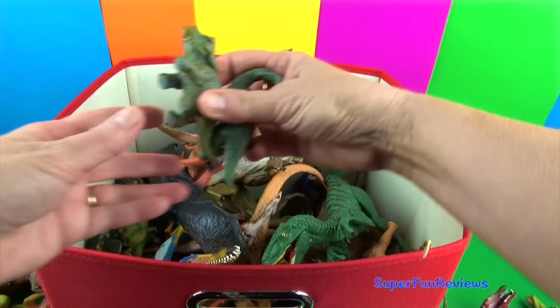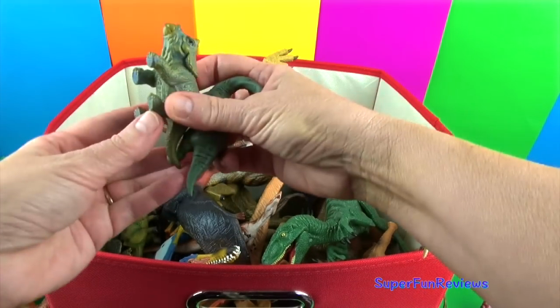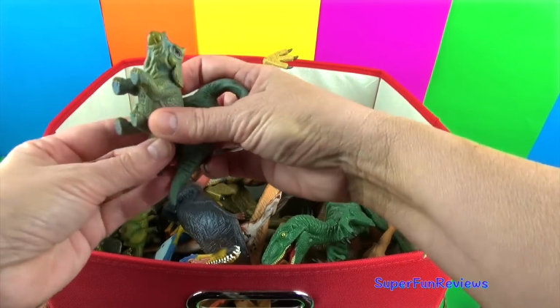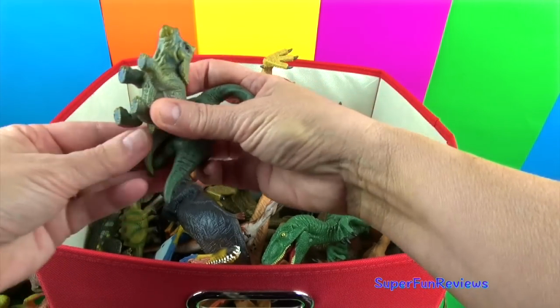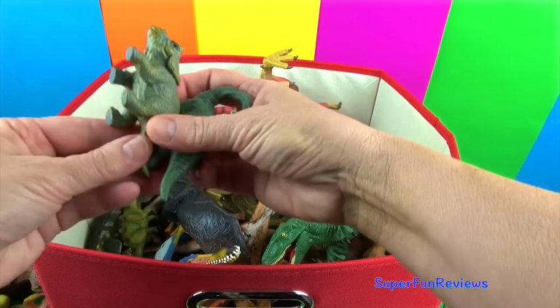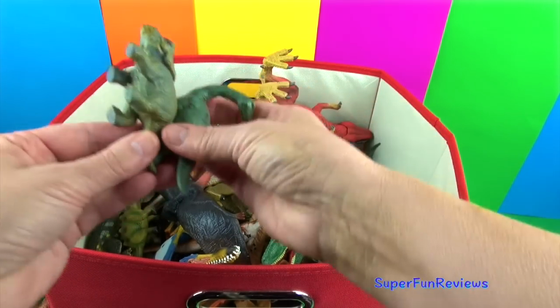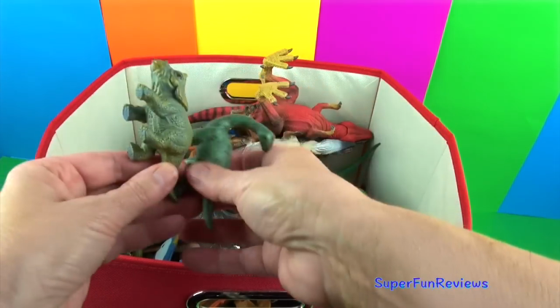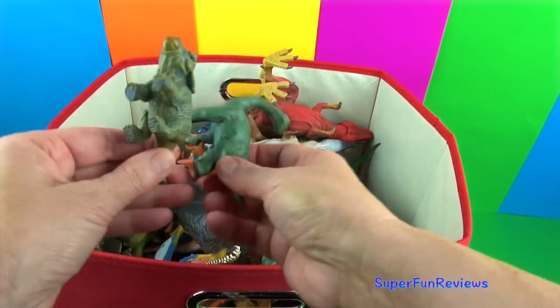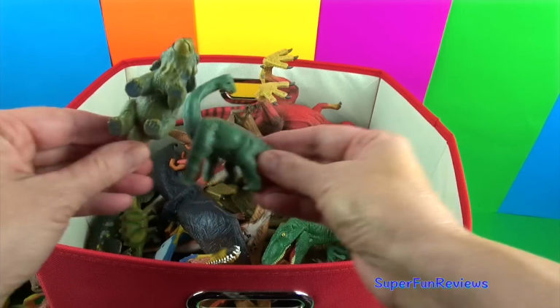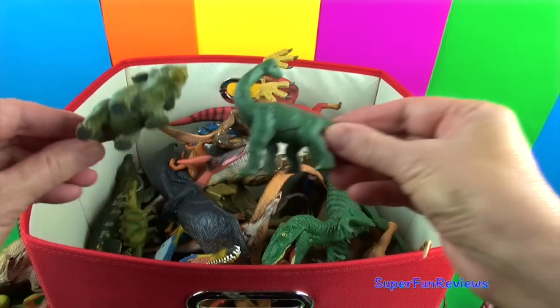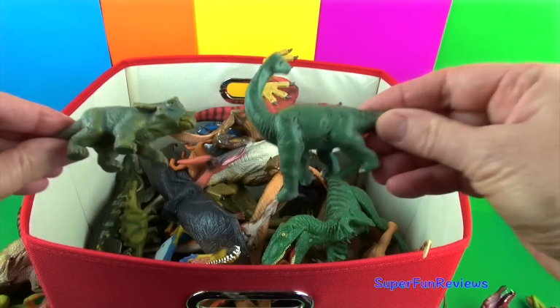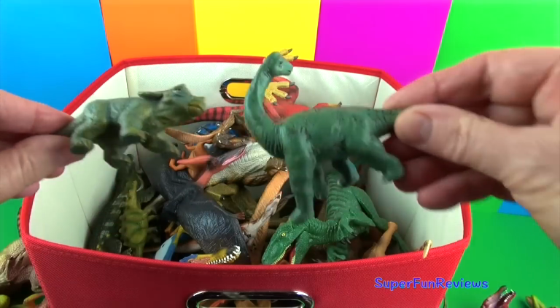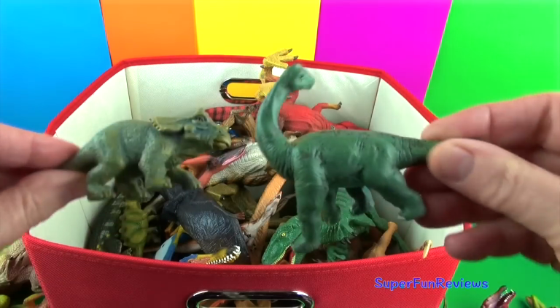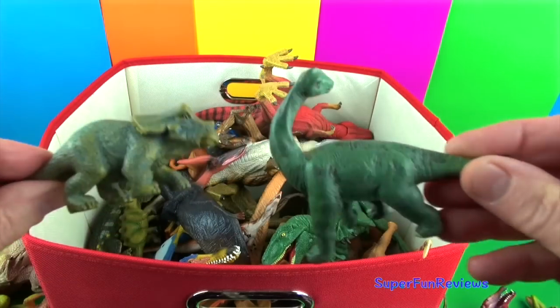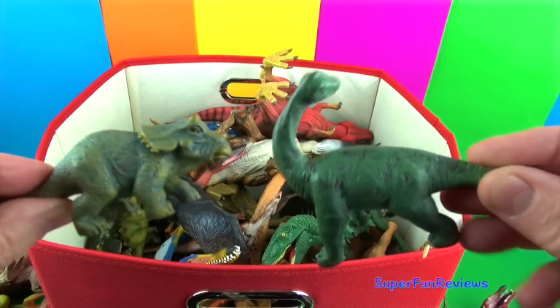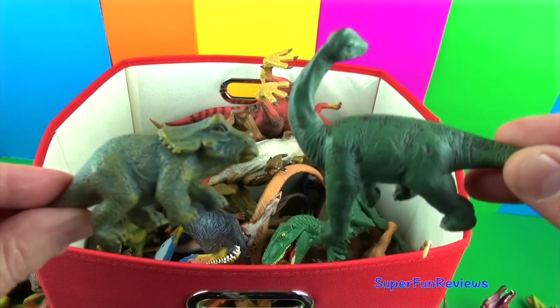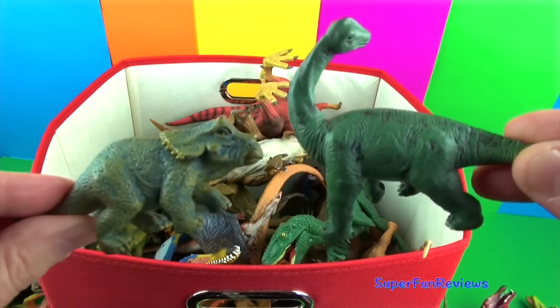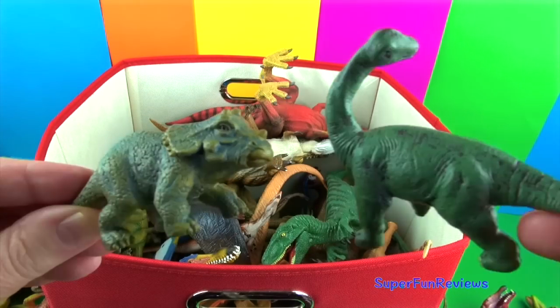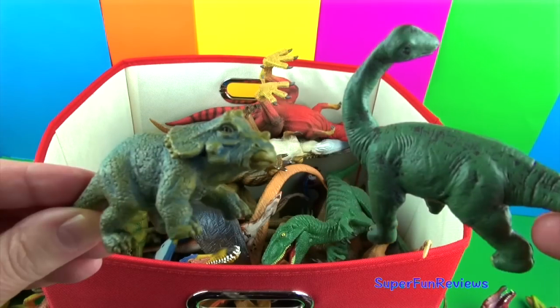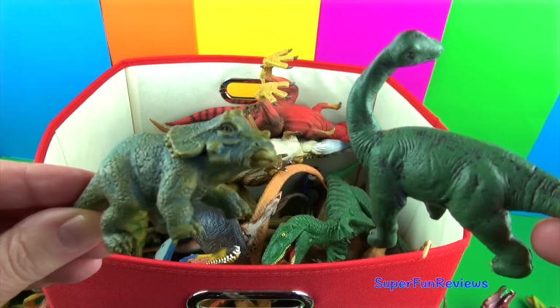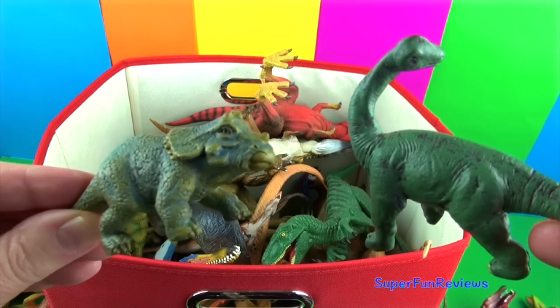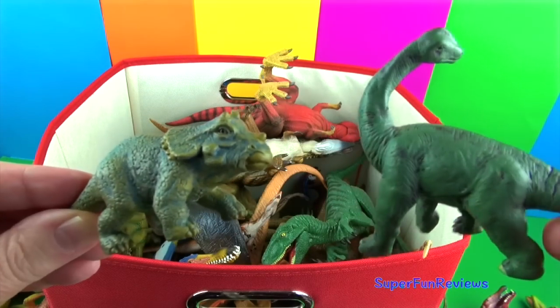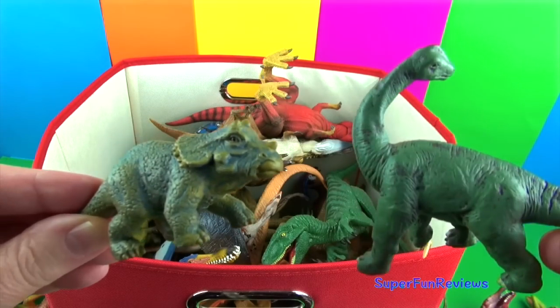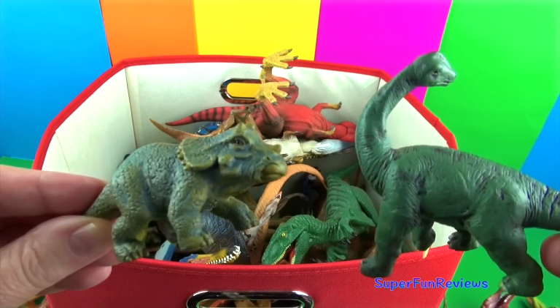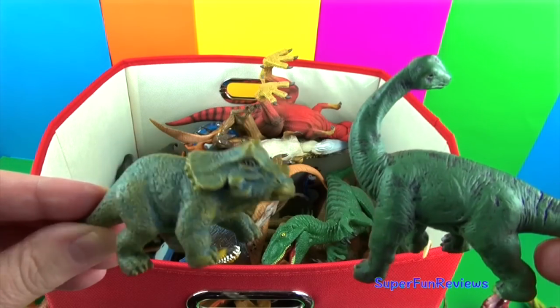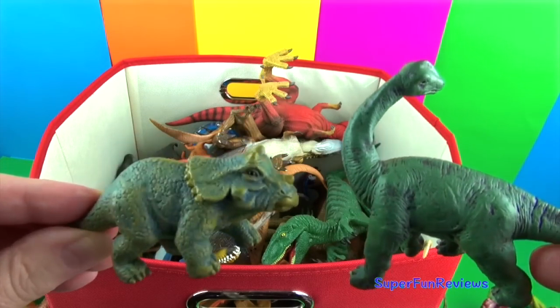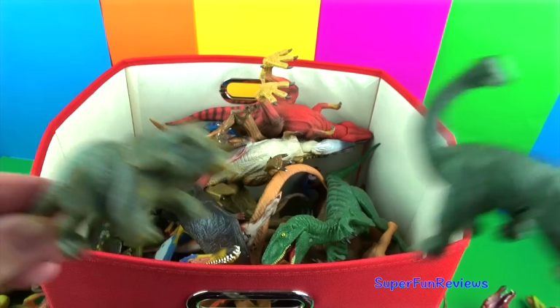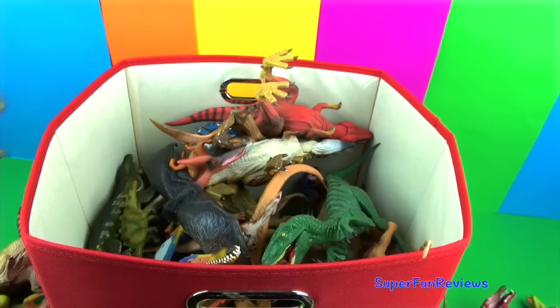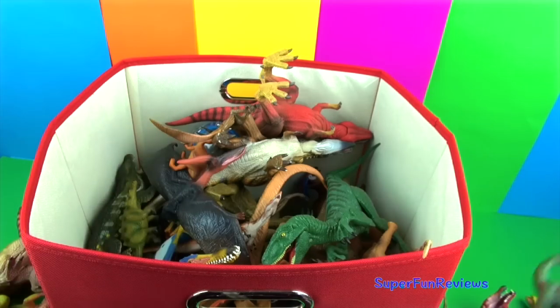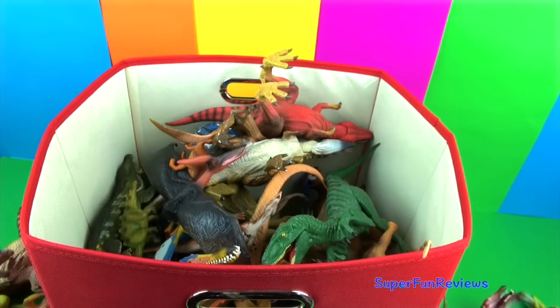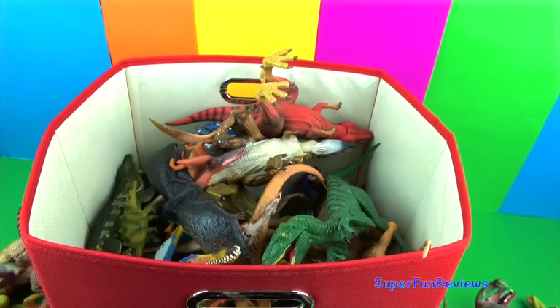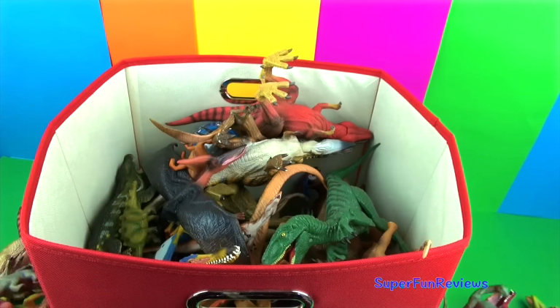More babies — juvenile Triceratops and Brachiosaurus.